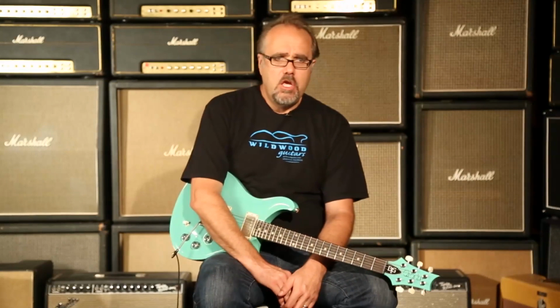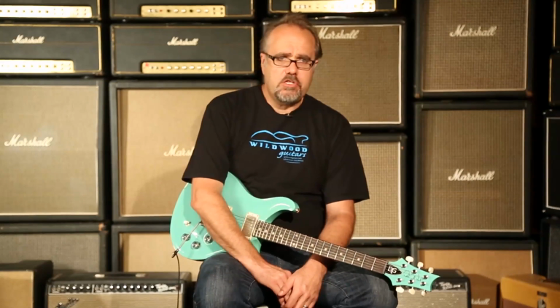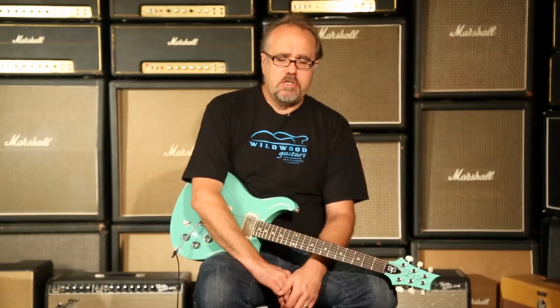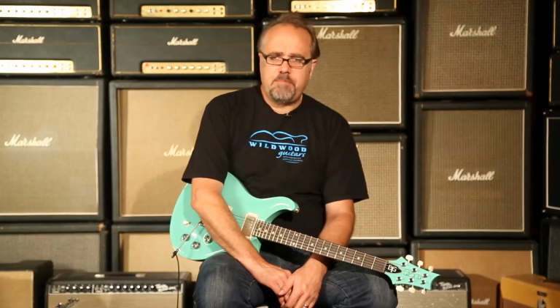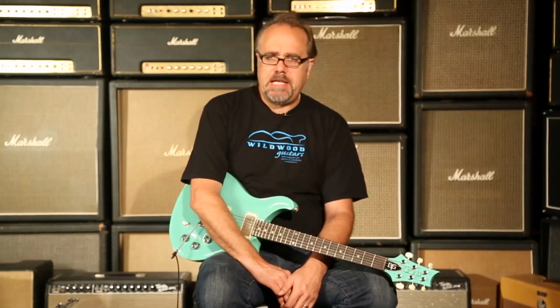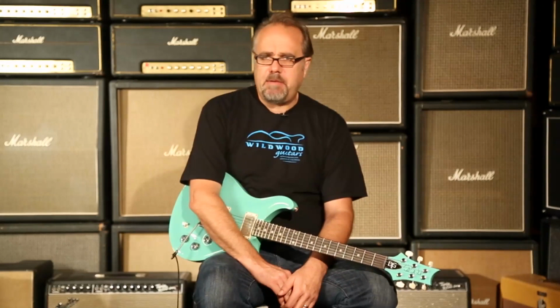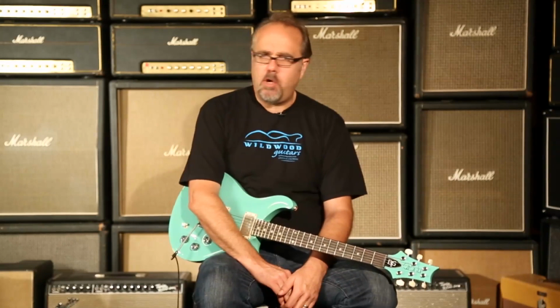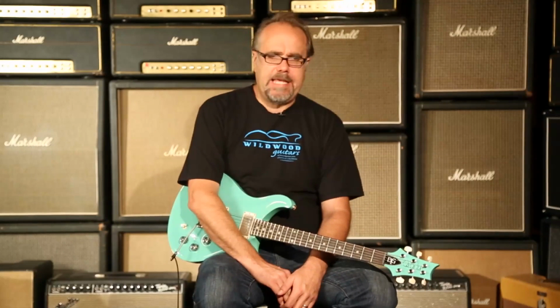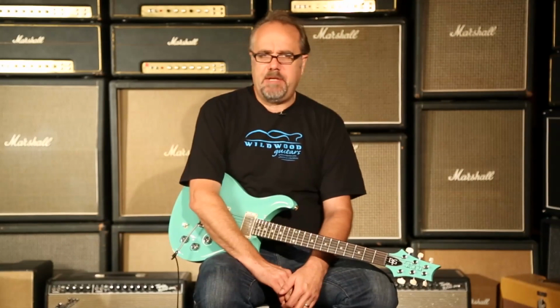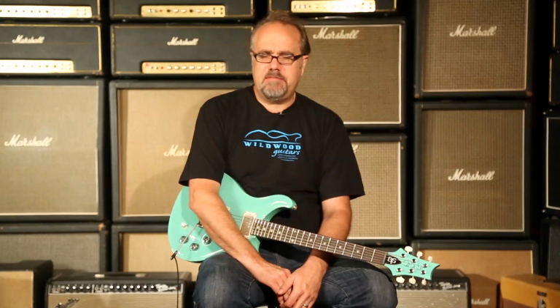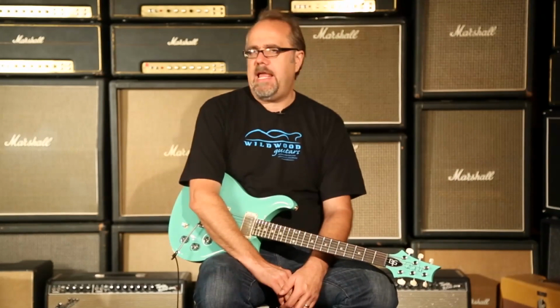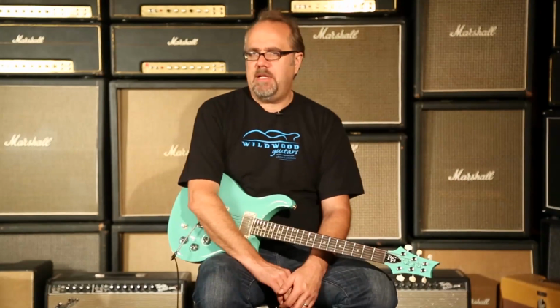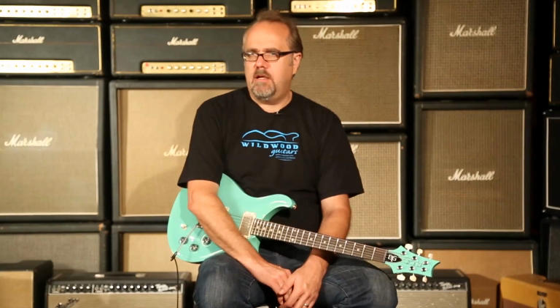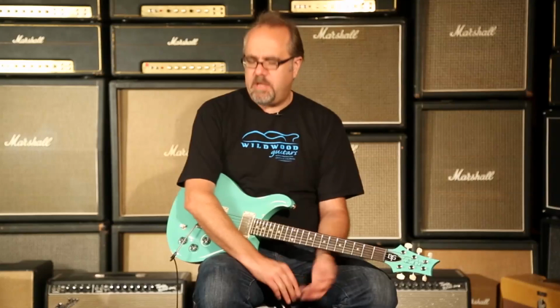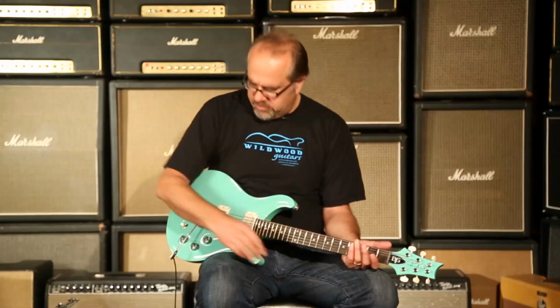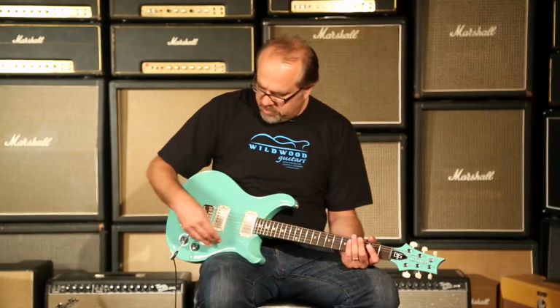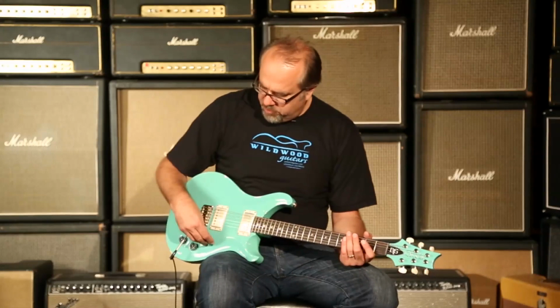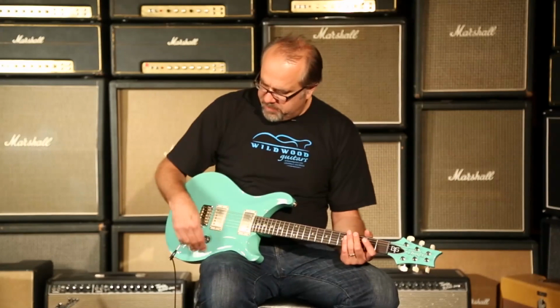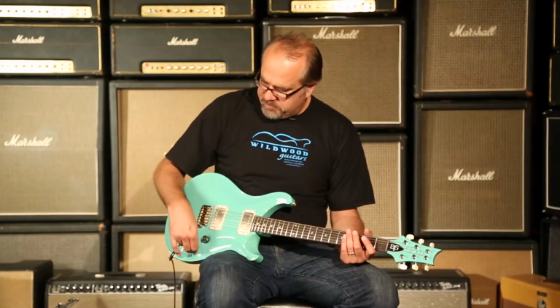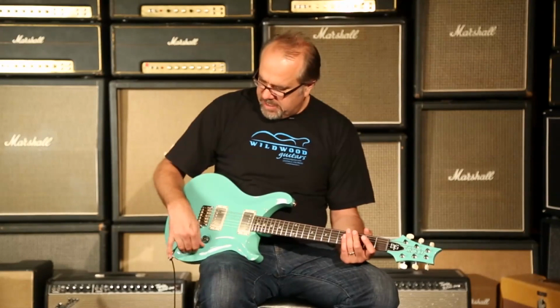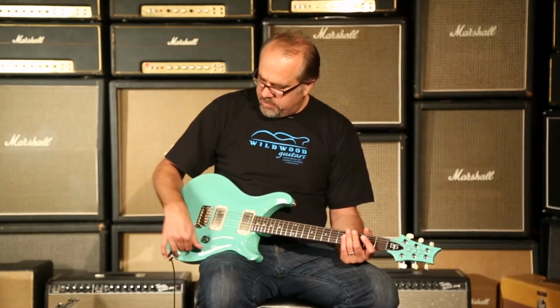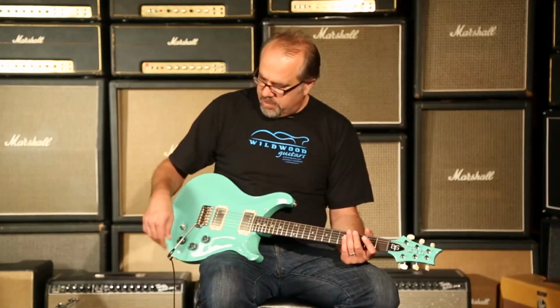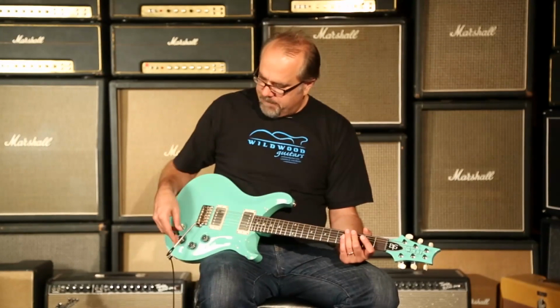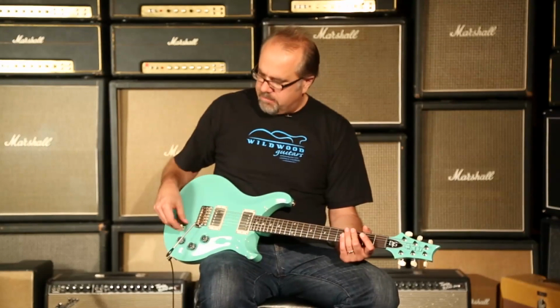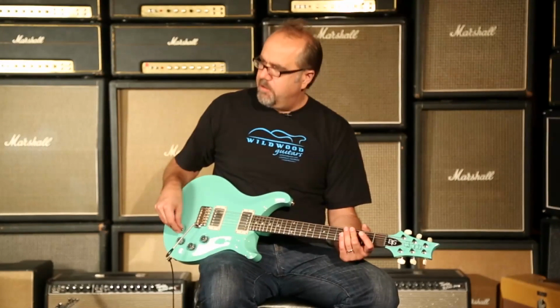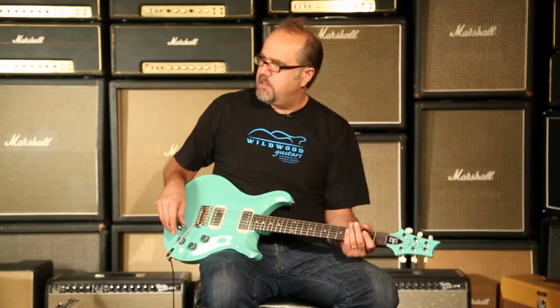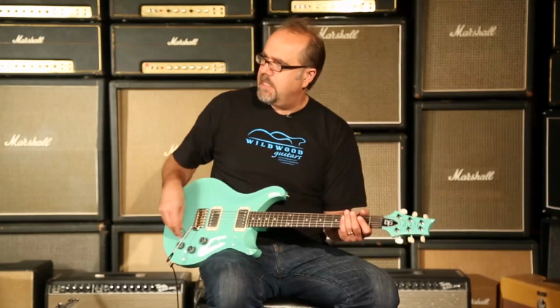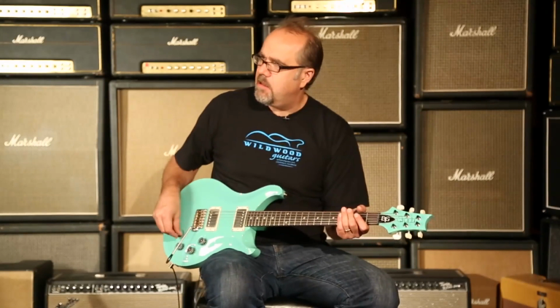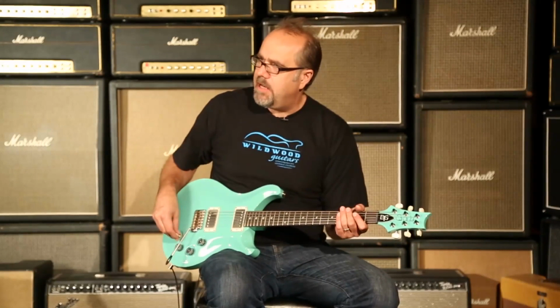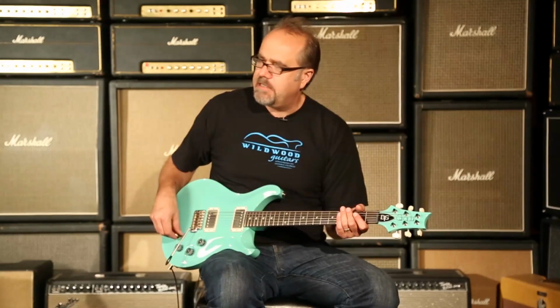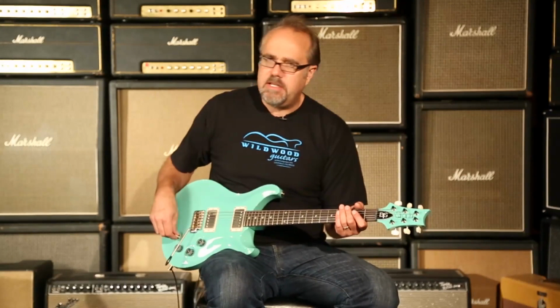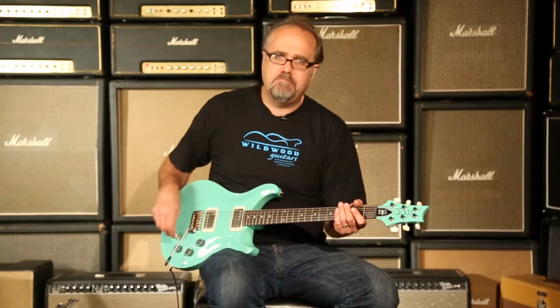You just heard the neck pickup. I was coil tapping it and slapping it along the way. Let's just hear both pickups together in humbucker mode and see what that's all about. Can you dig it?